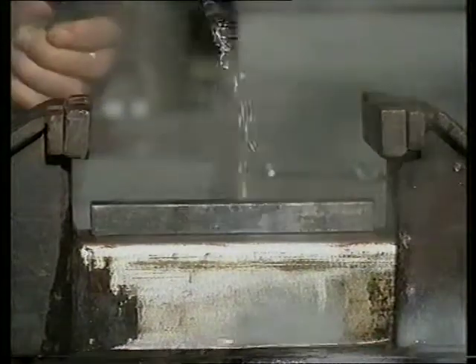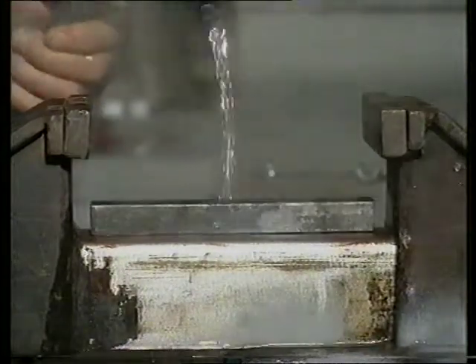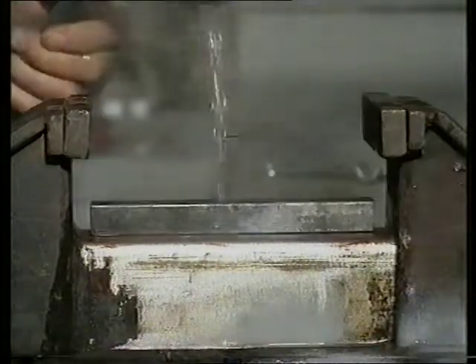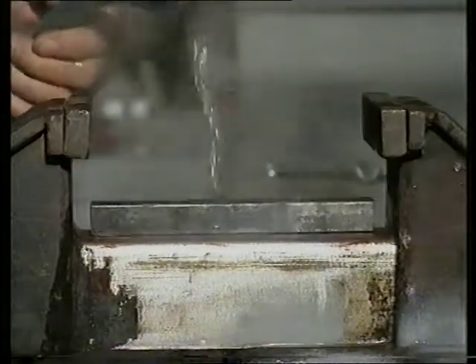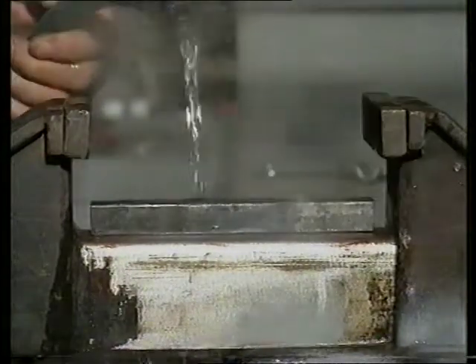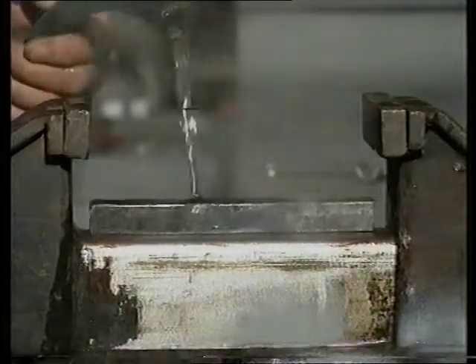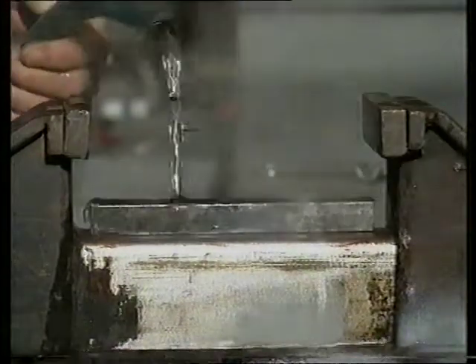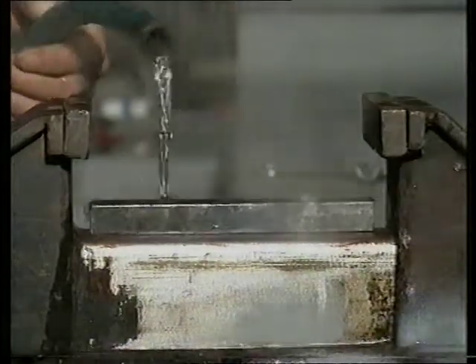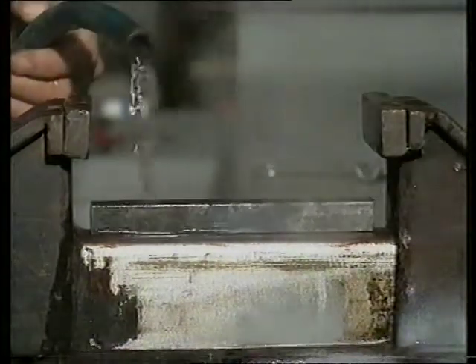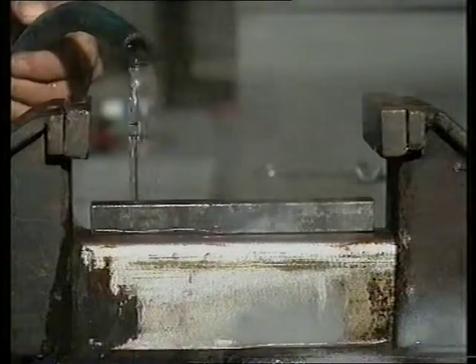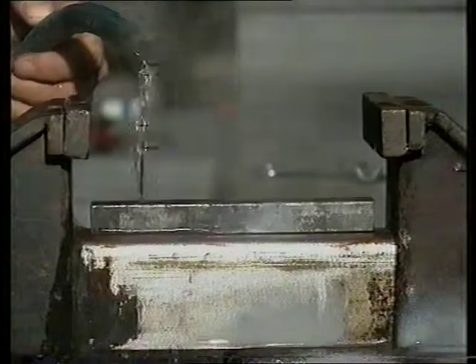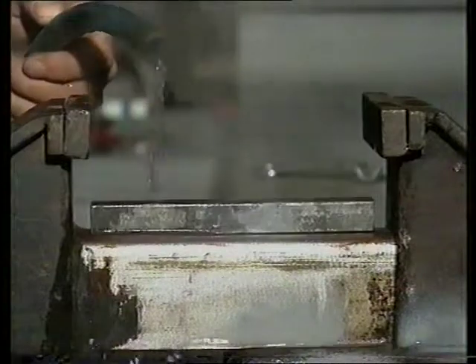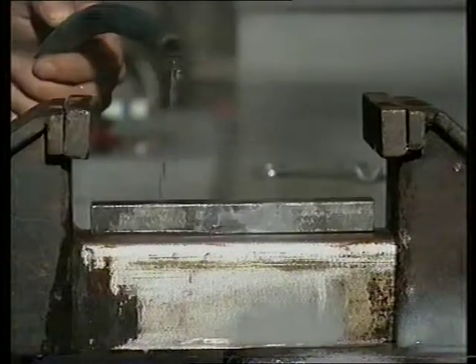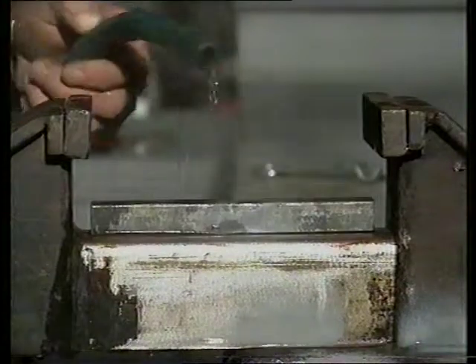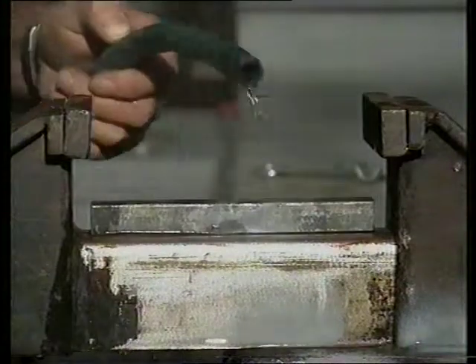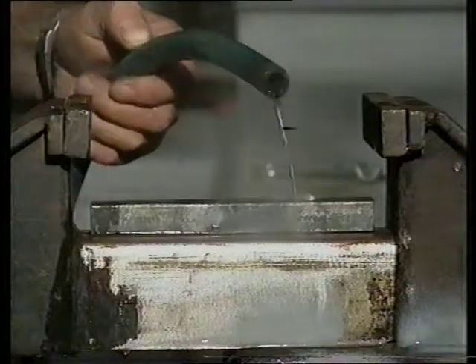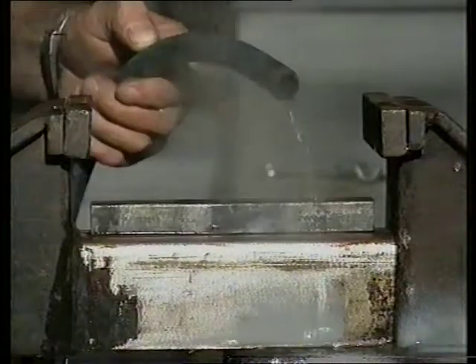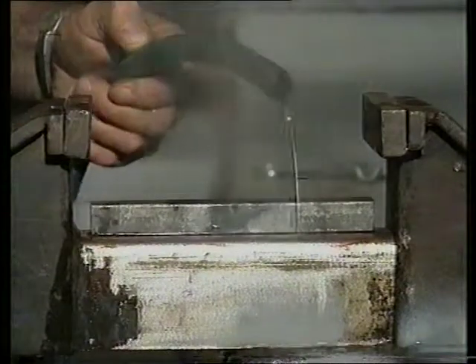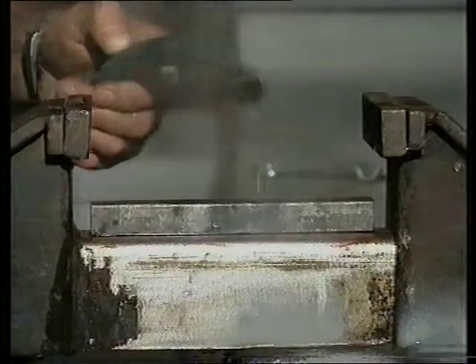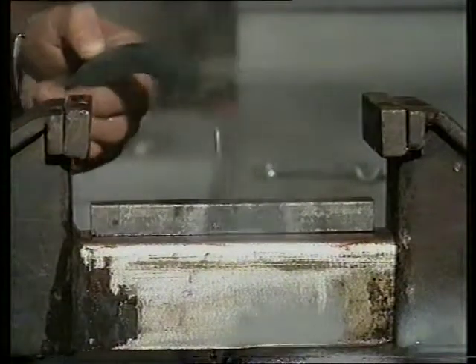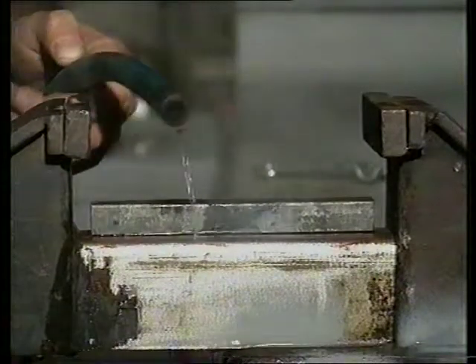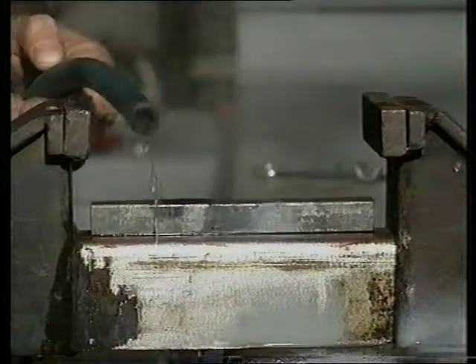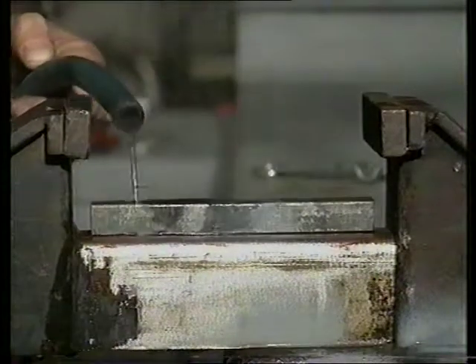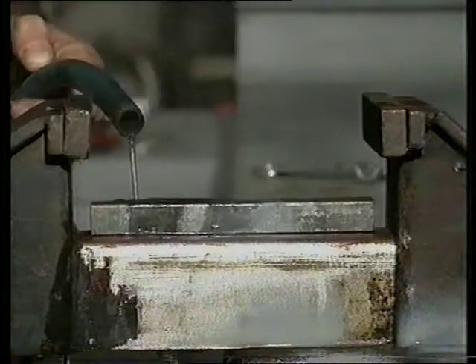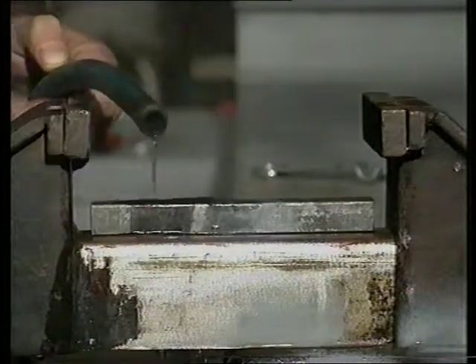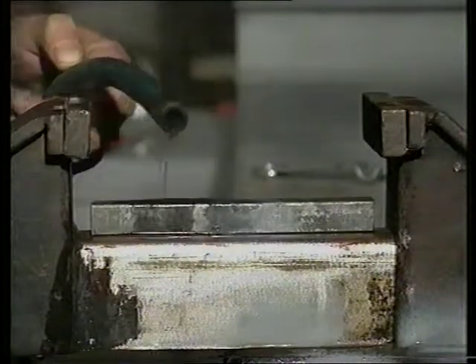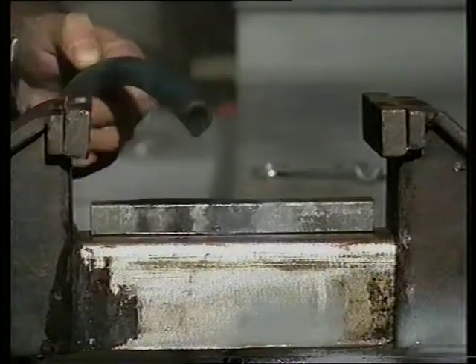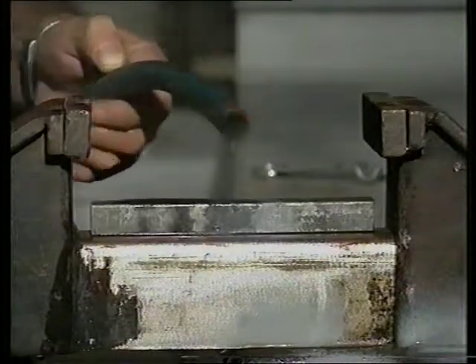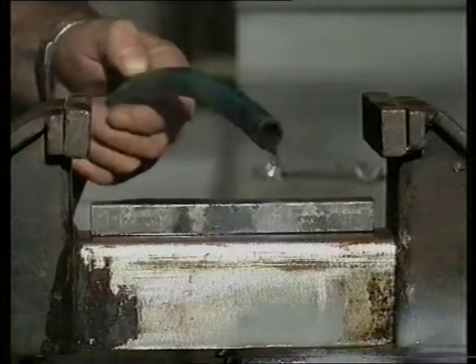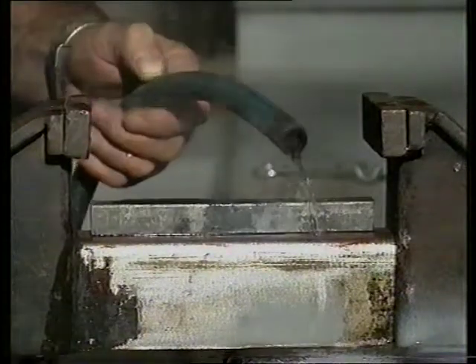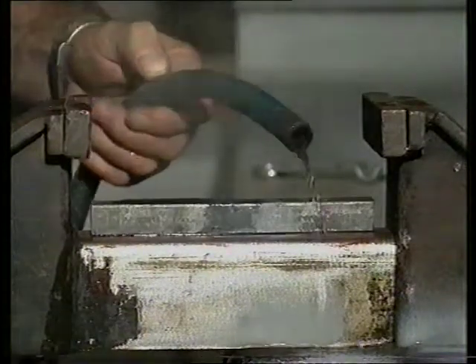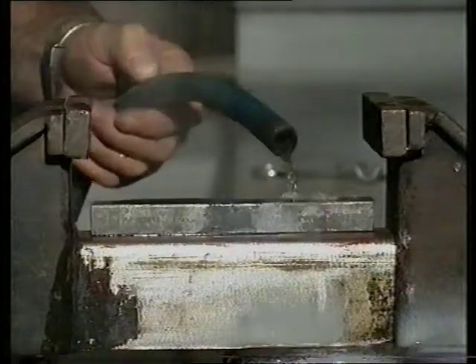If metal is heated and restricted from expanding, it will have a very positive shrinkage effect.